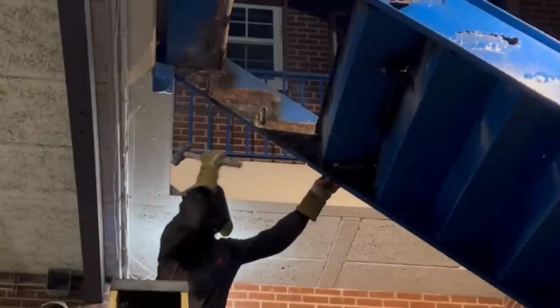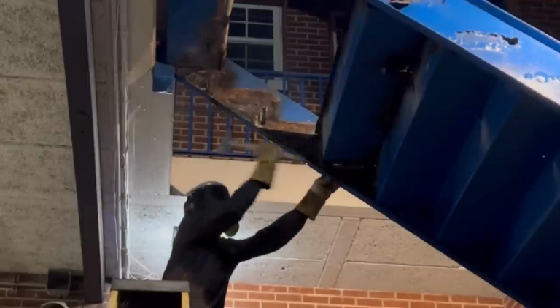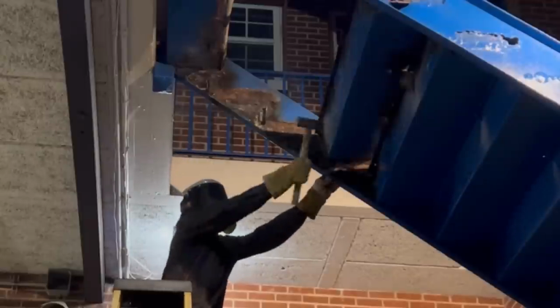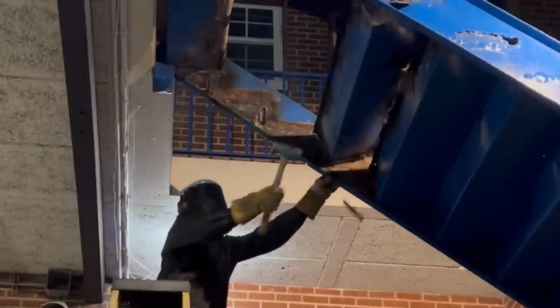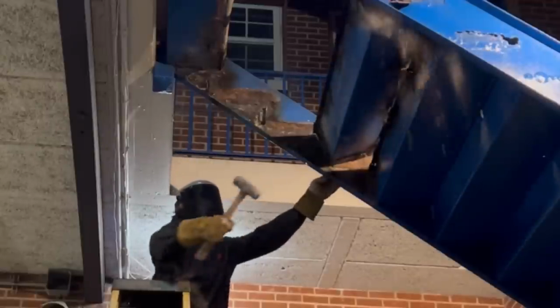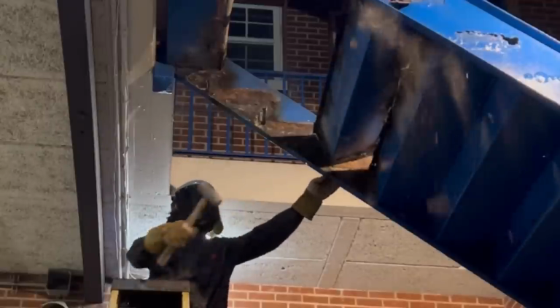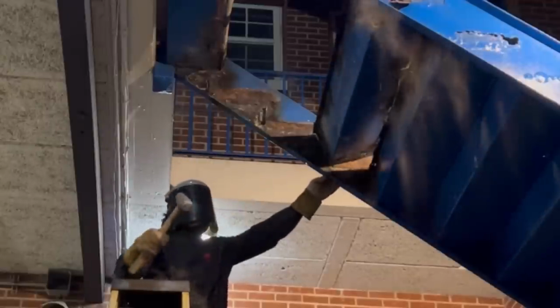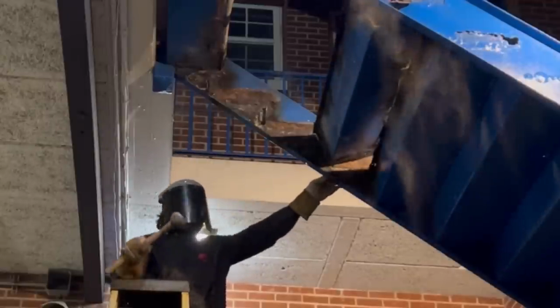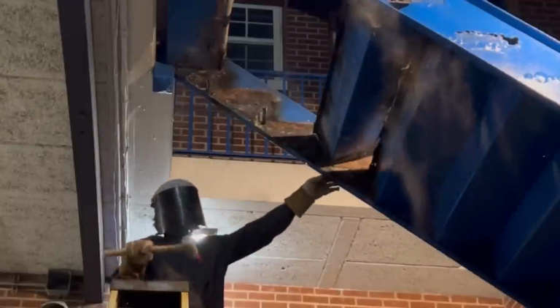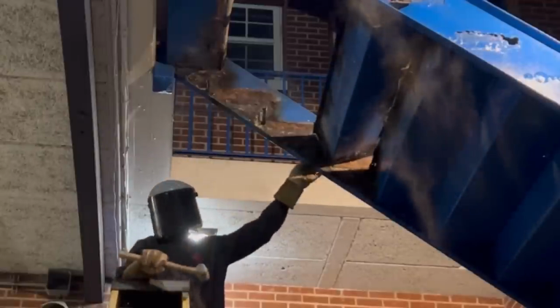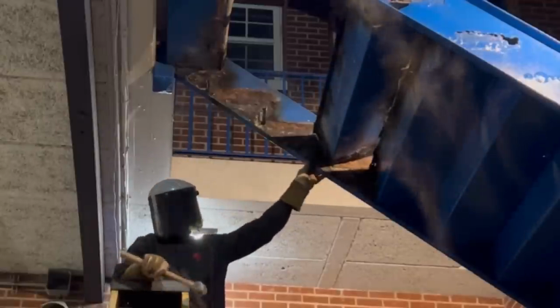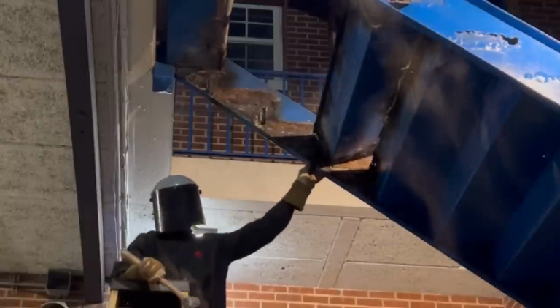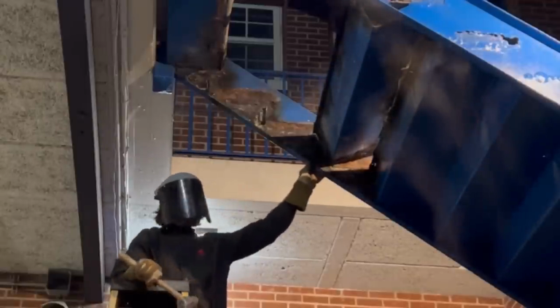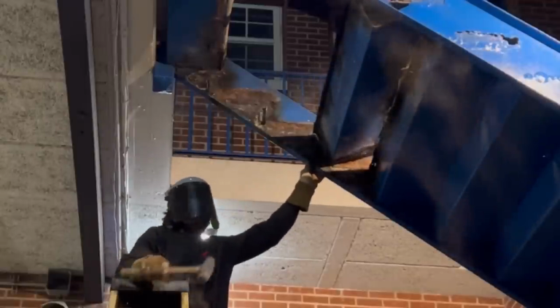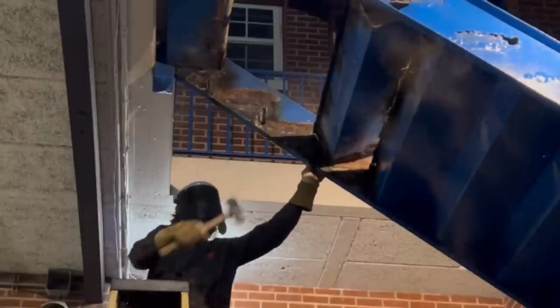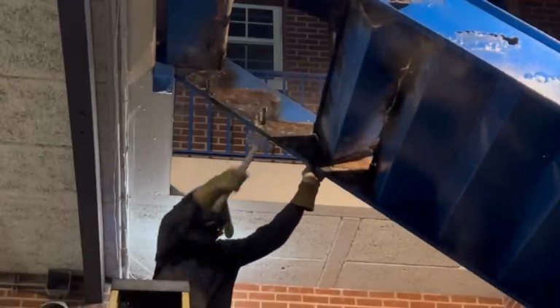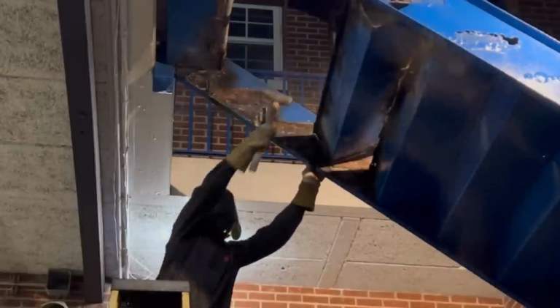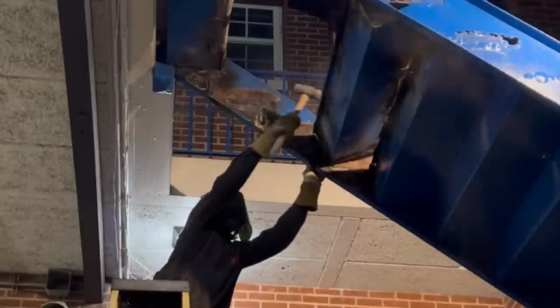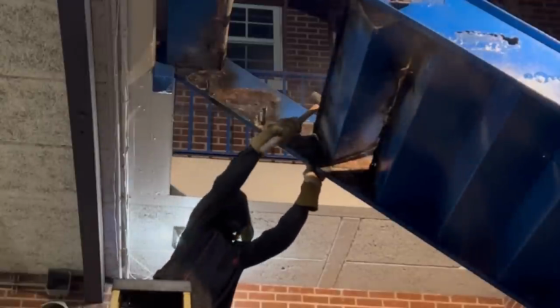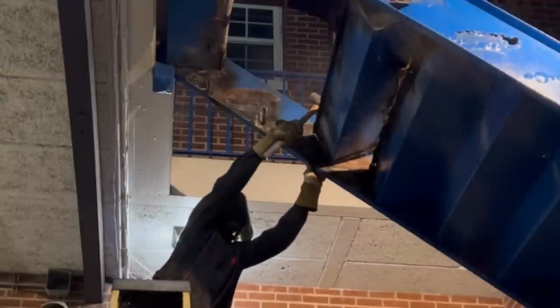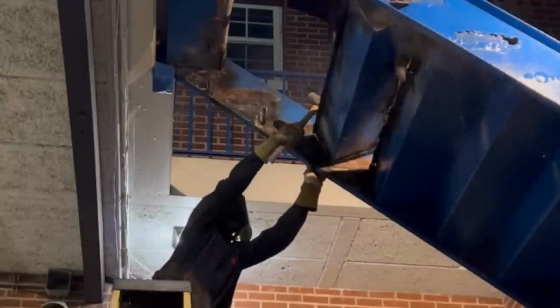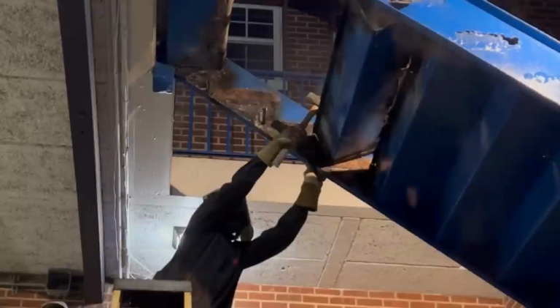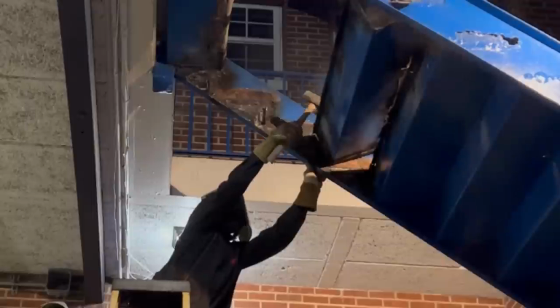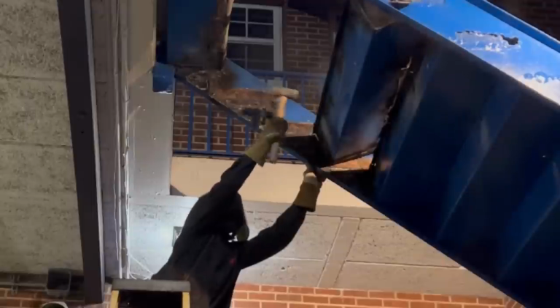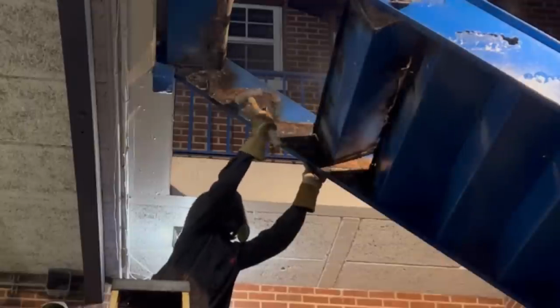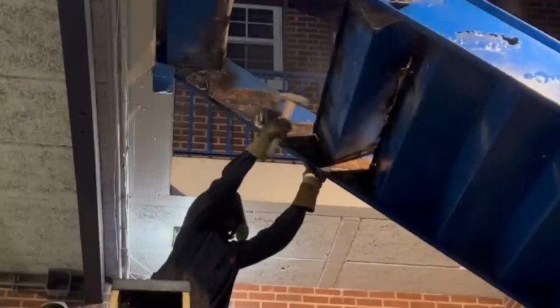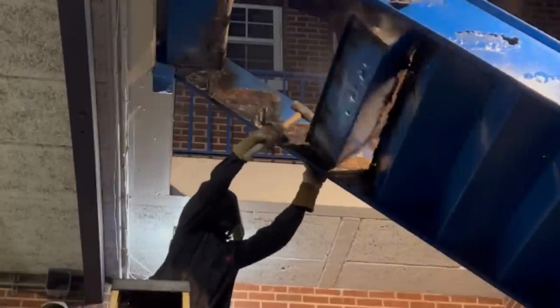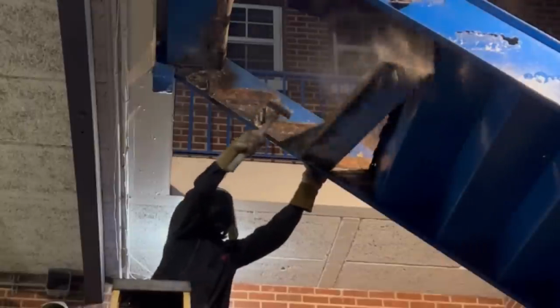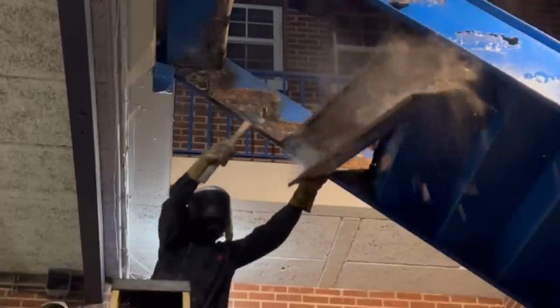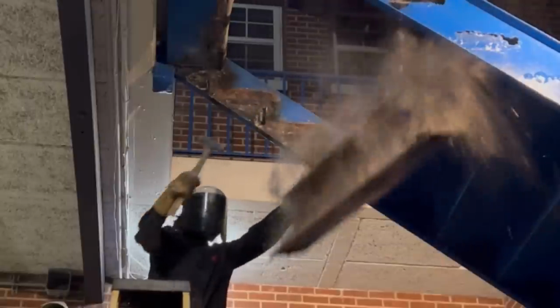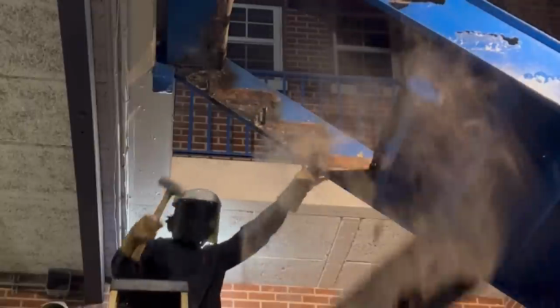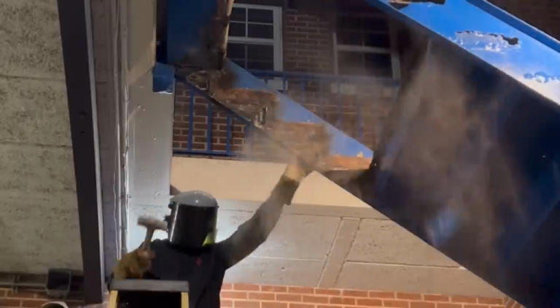What you can't see is on the floor we've laid a piece of plywood so that way we don't damage any of the tile that's below.